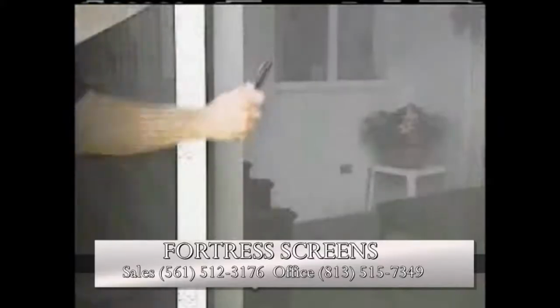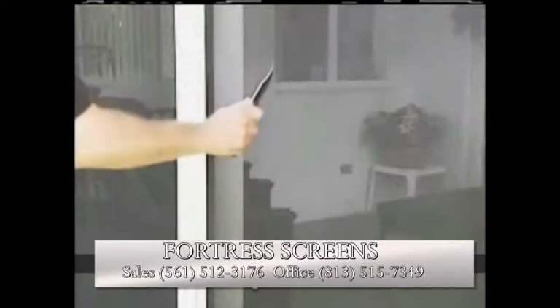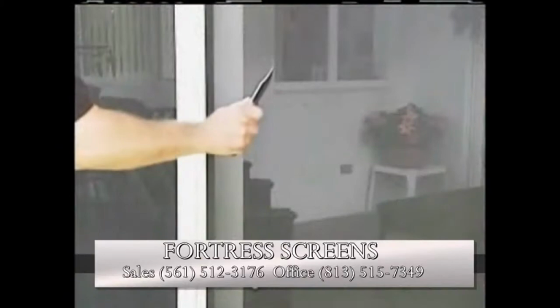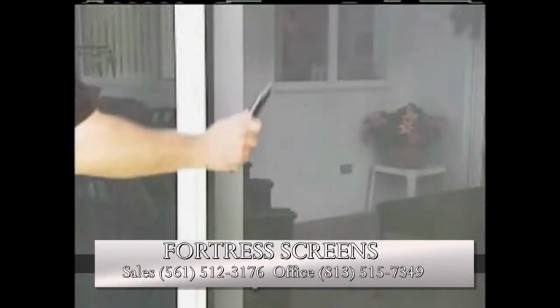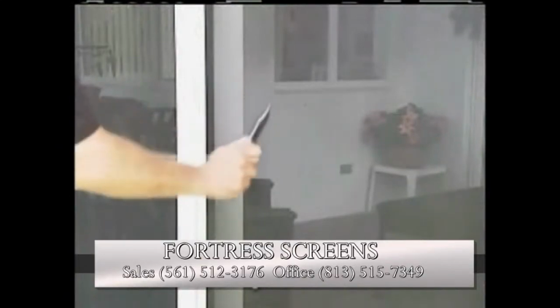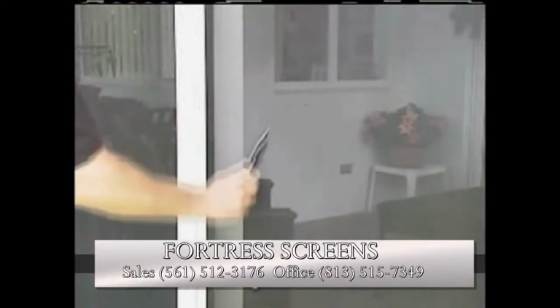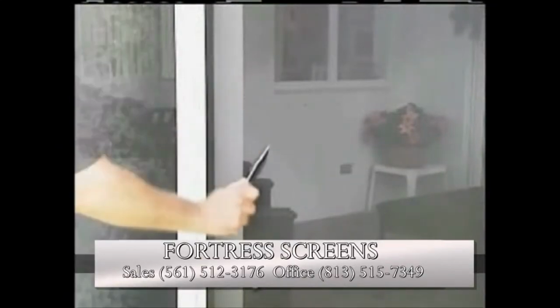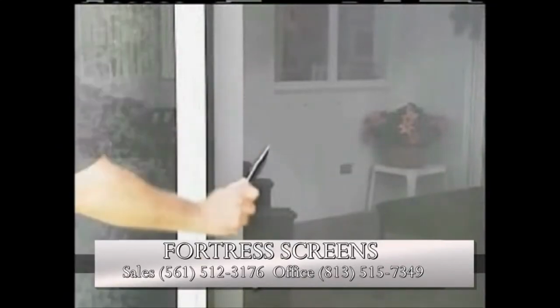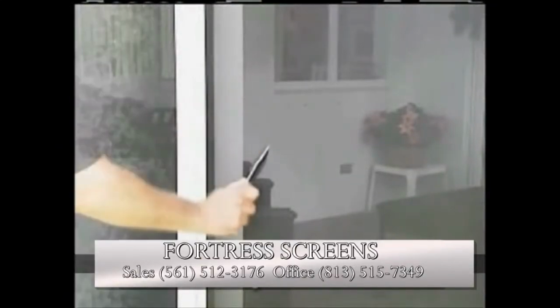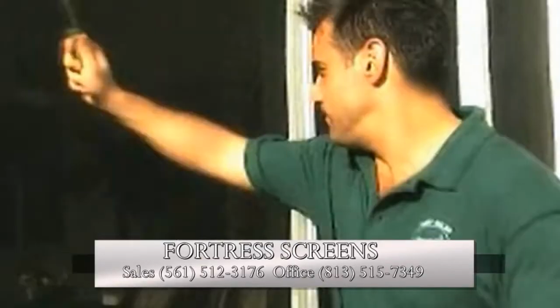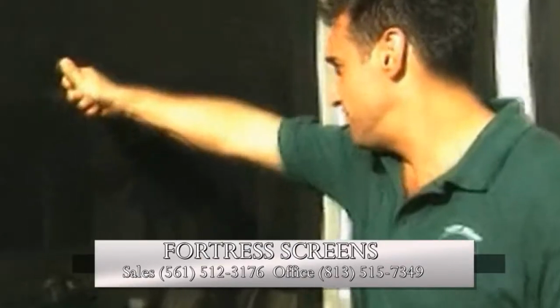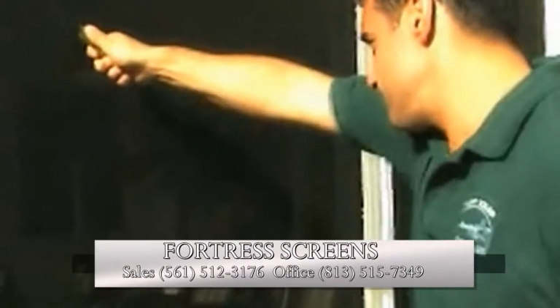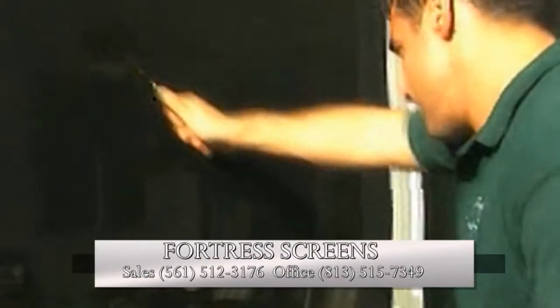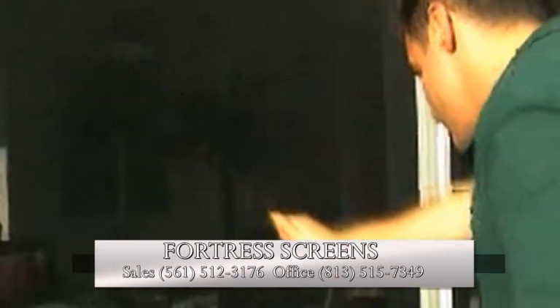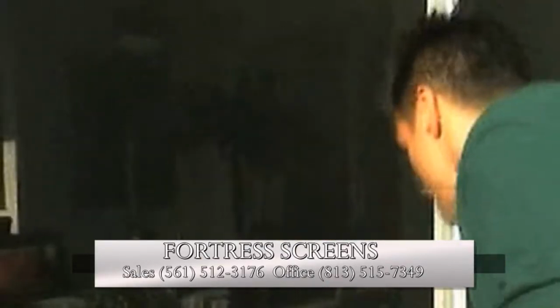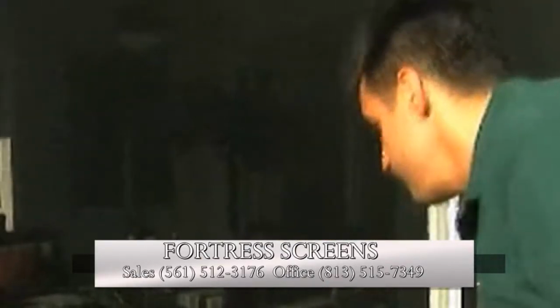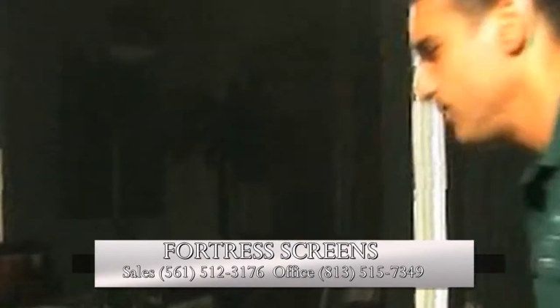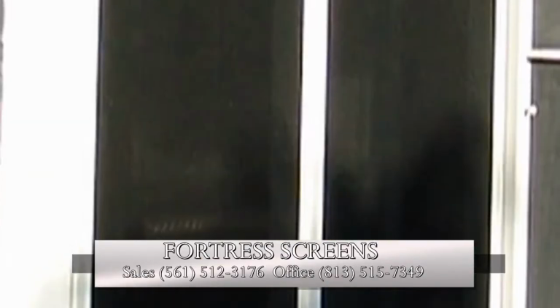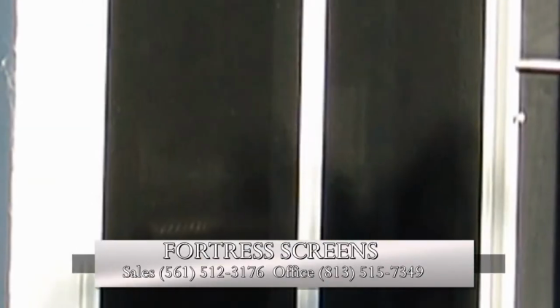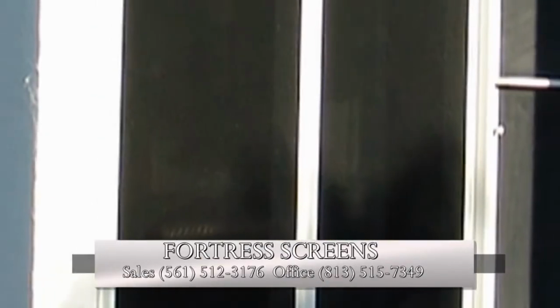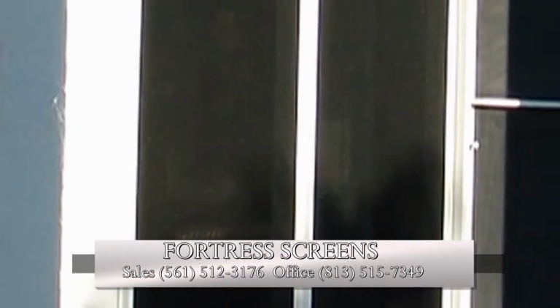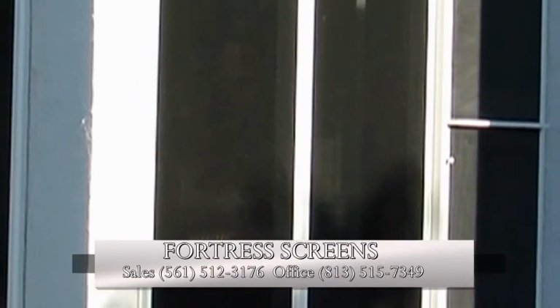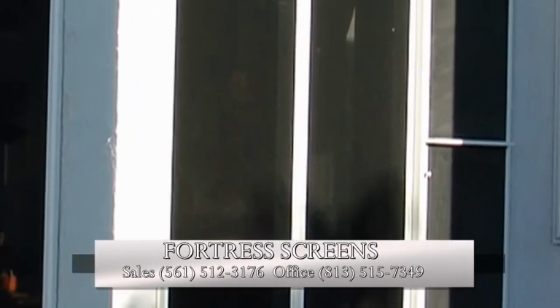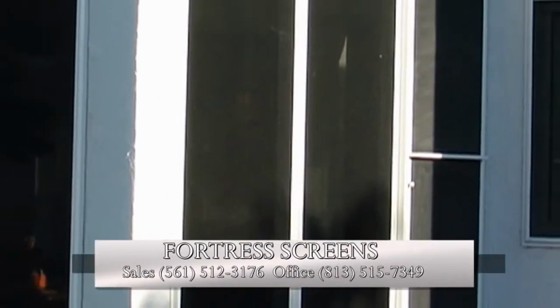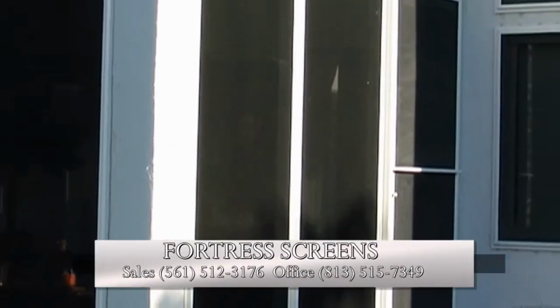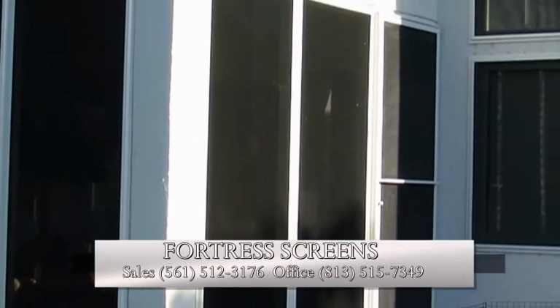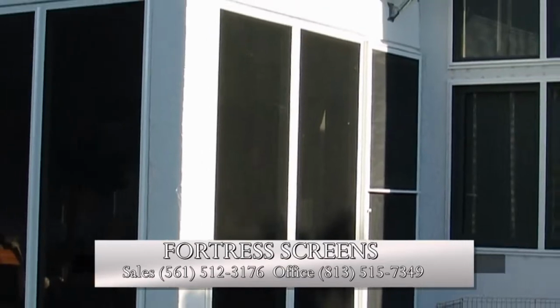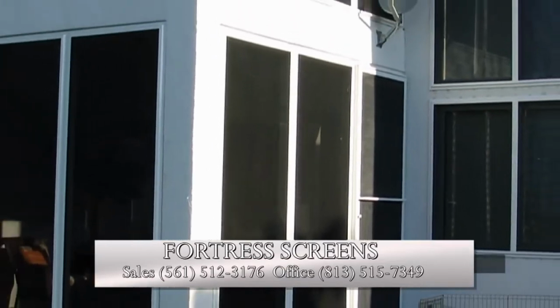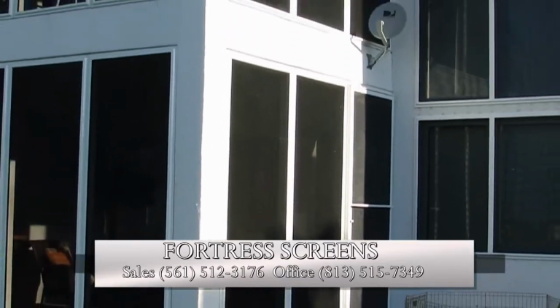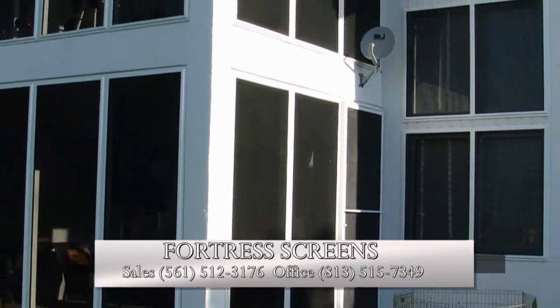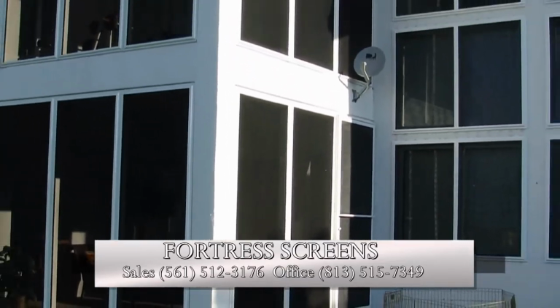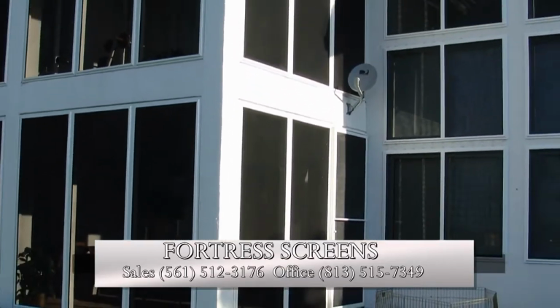You can't cut these screens with a knife. Call now for a free estimate — advanced storm screen protection.